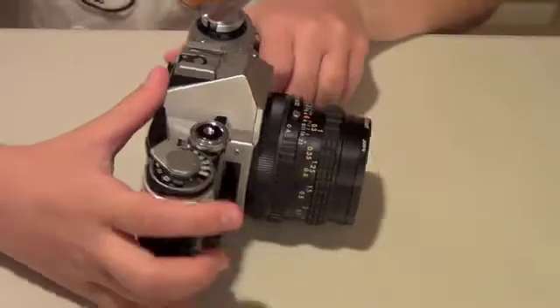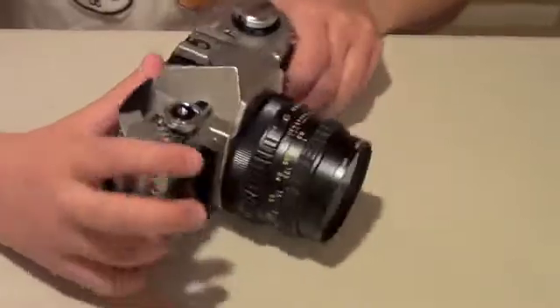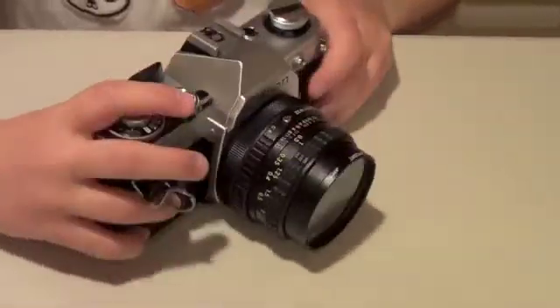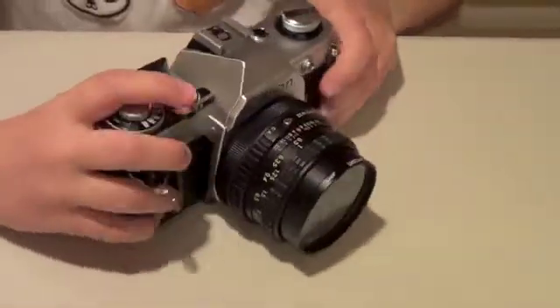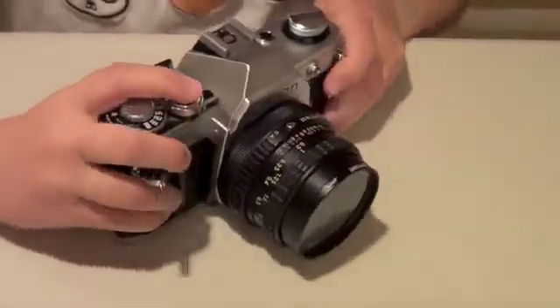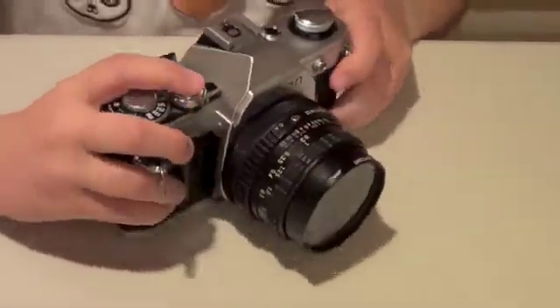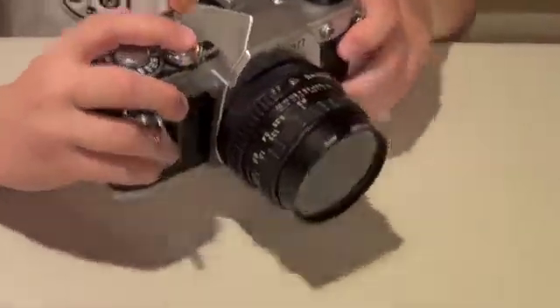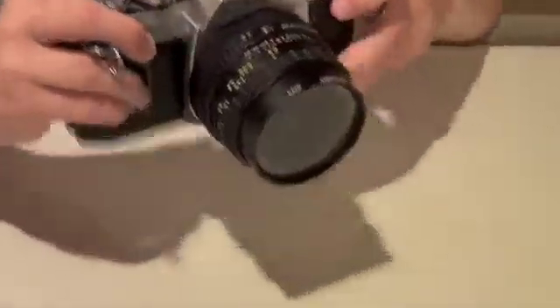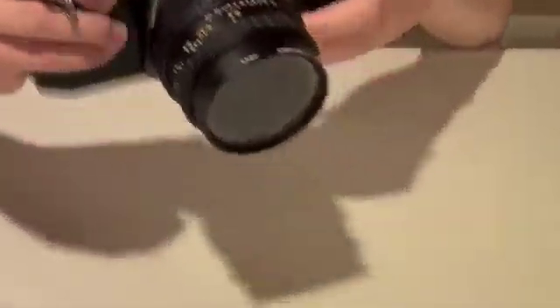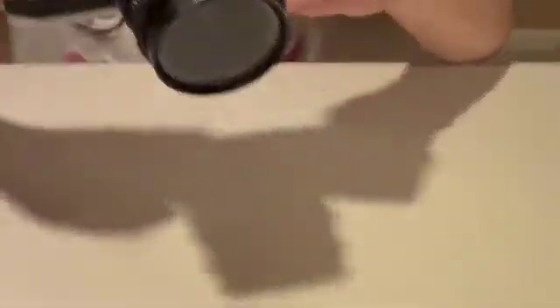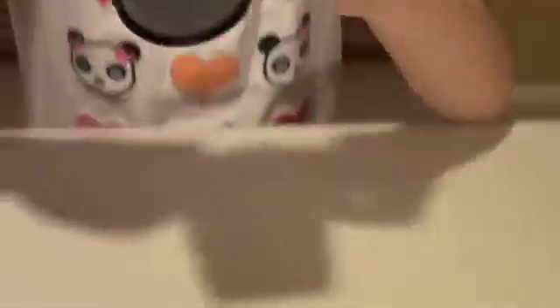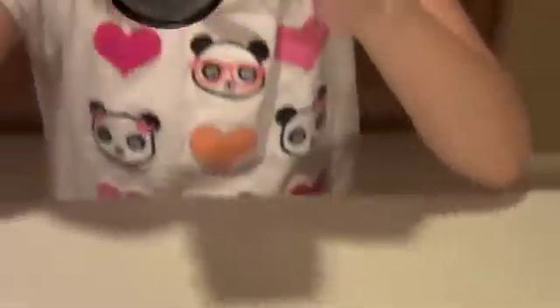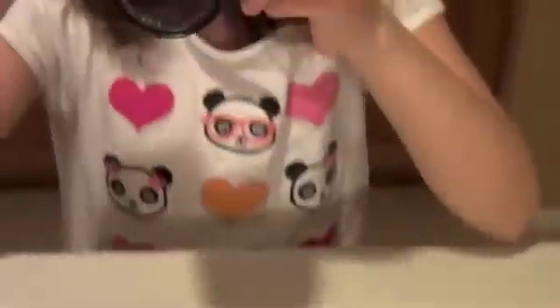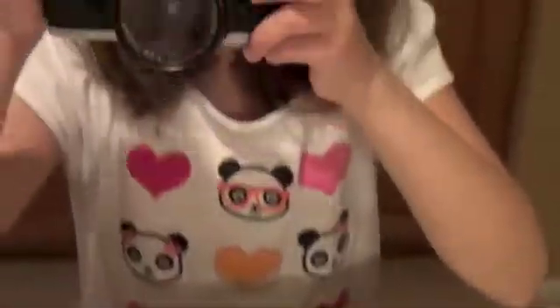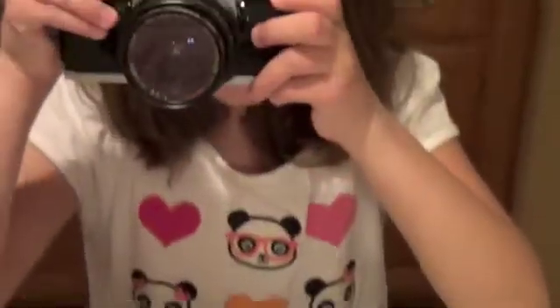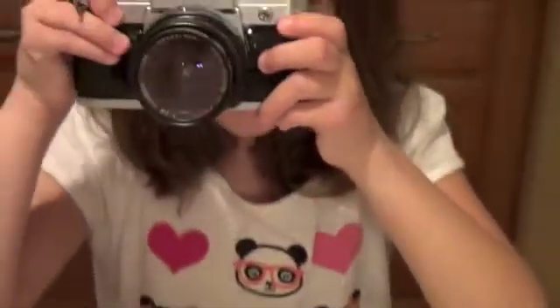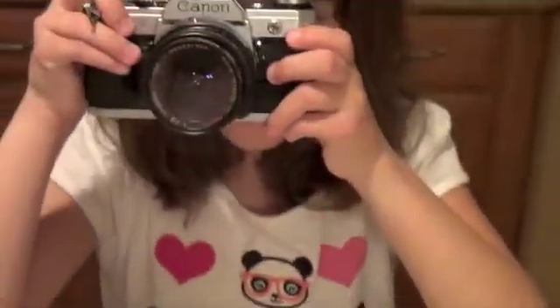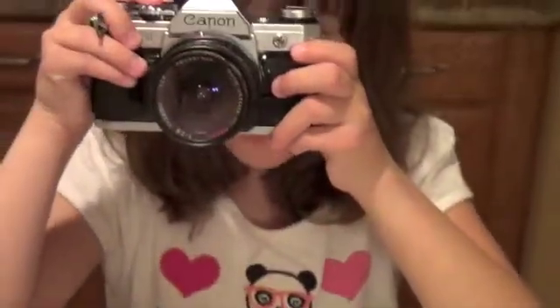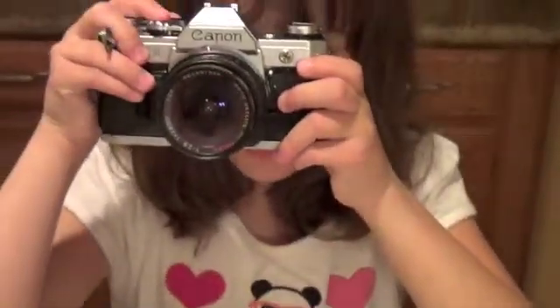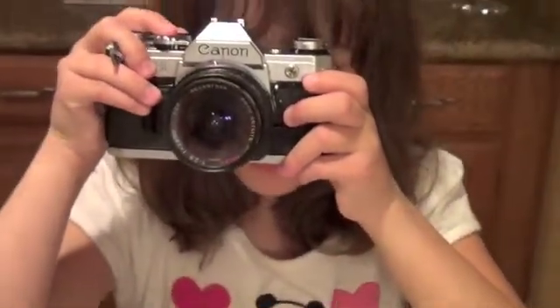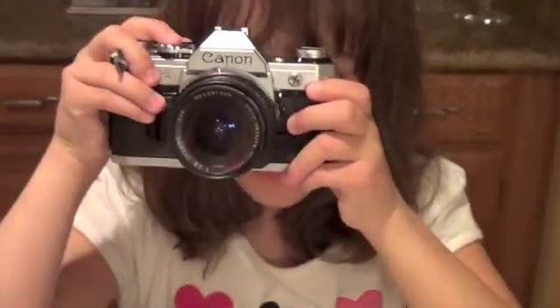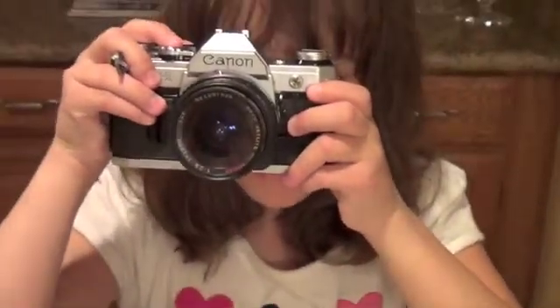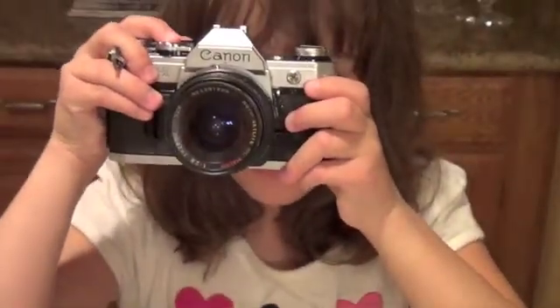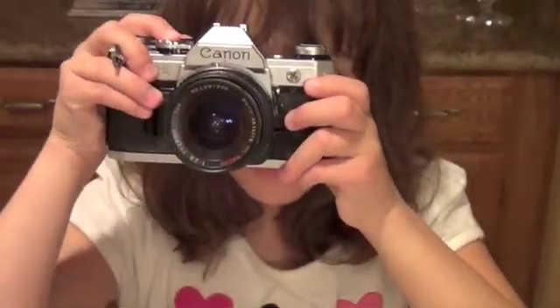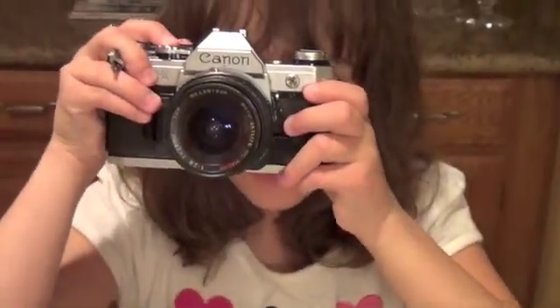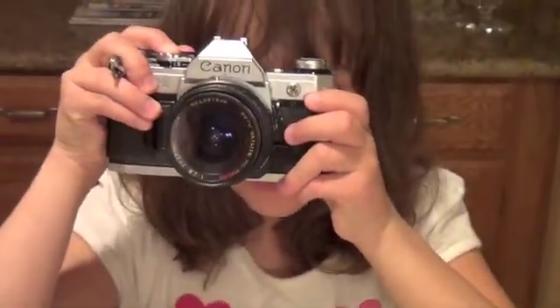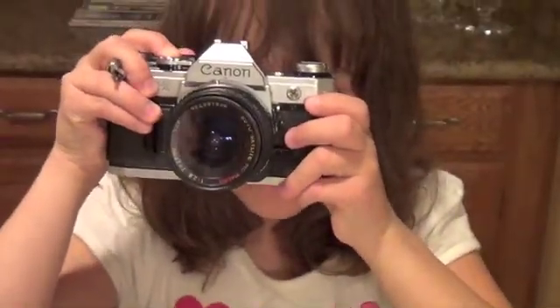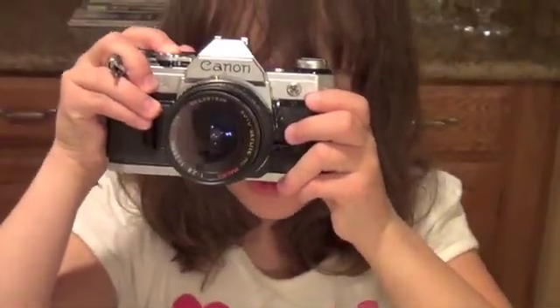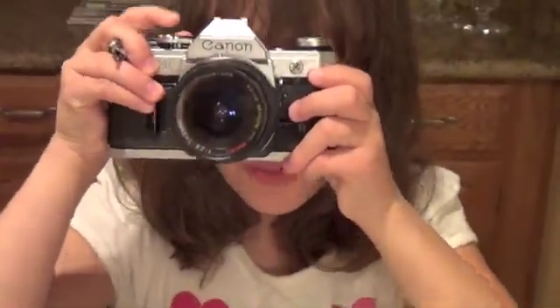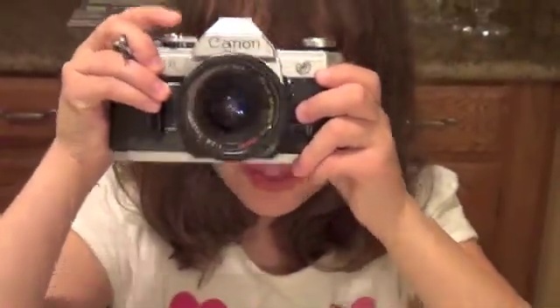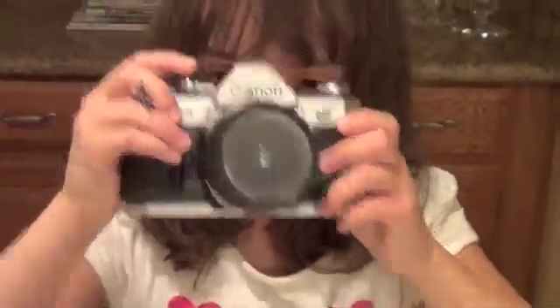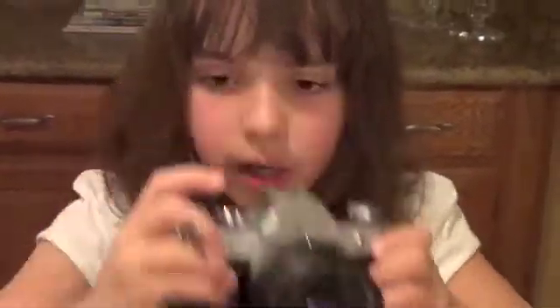This is the shutter. You hold your eye to the viewfinder and then you can take a picture with the shutter.